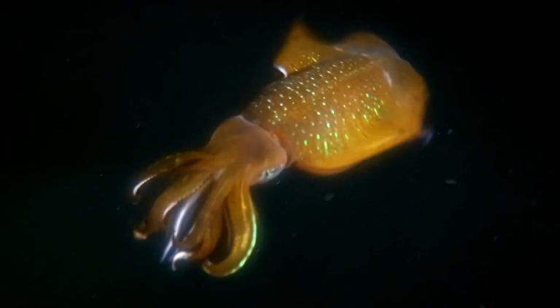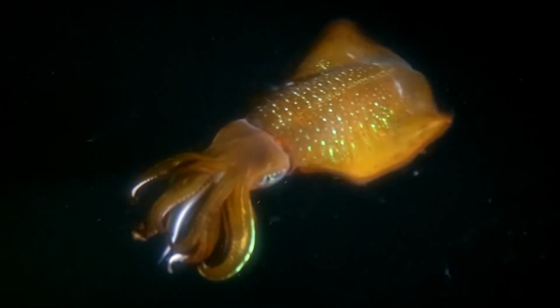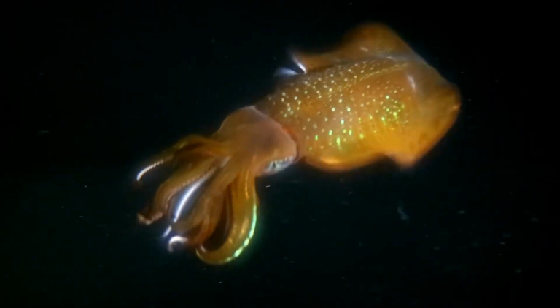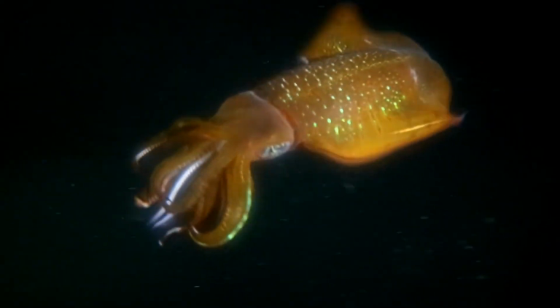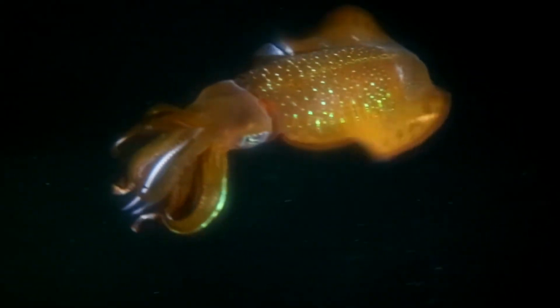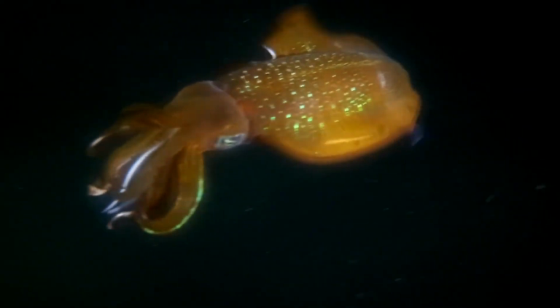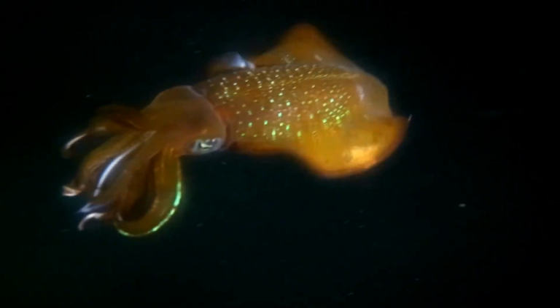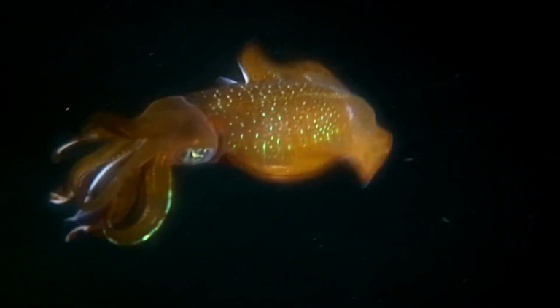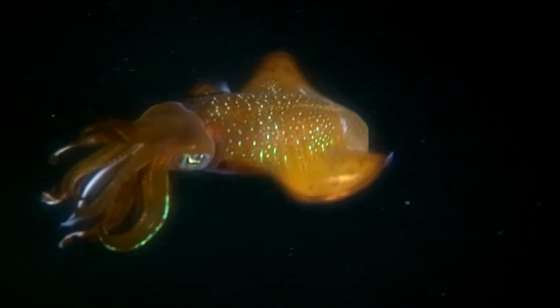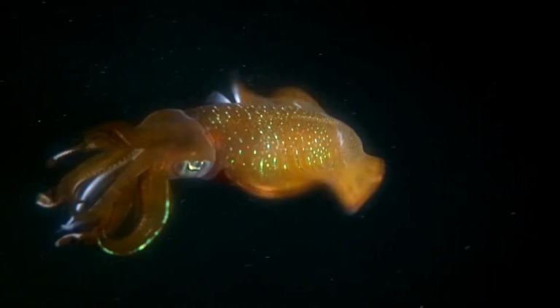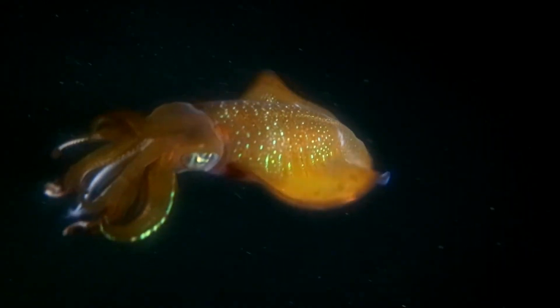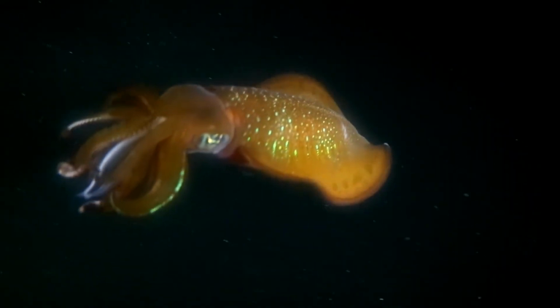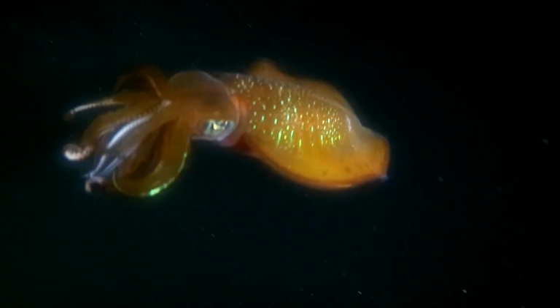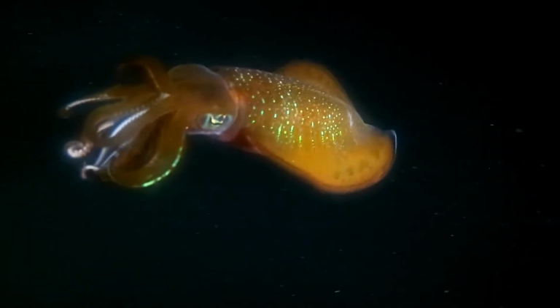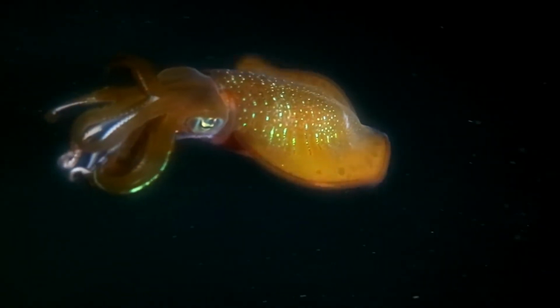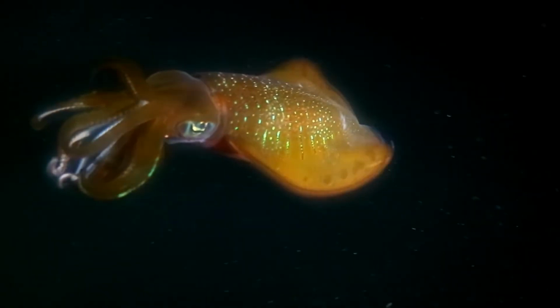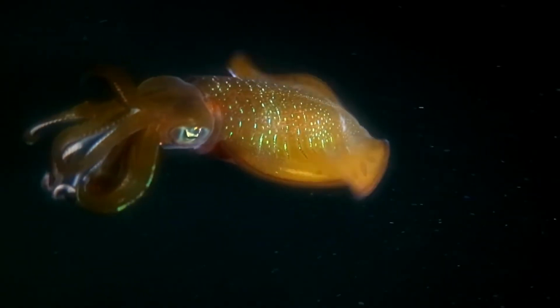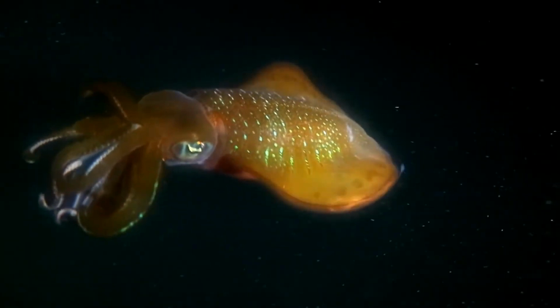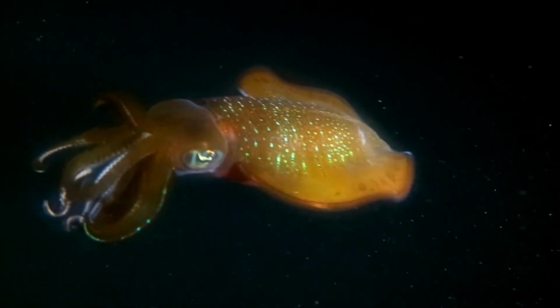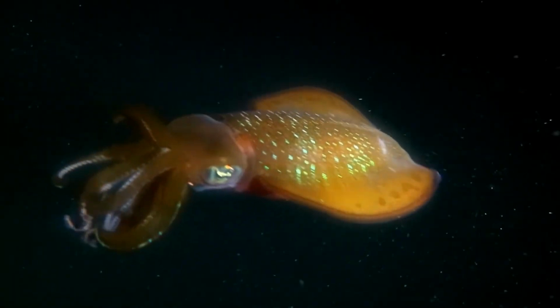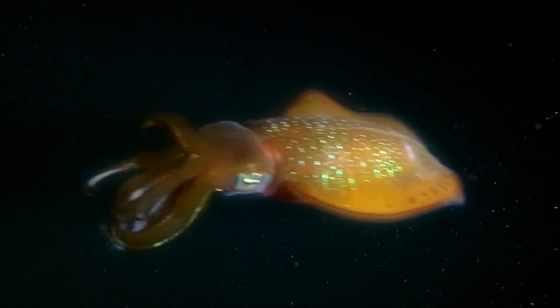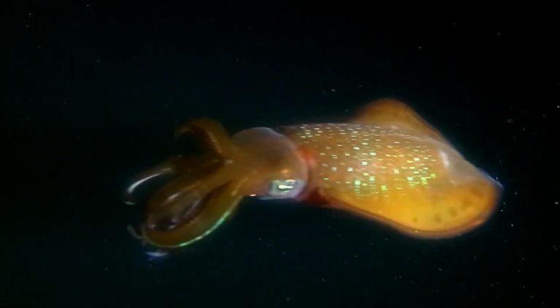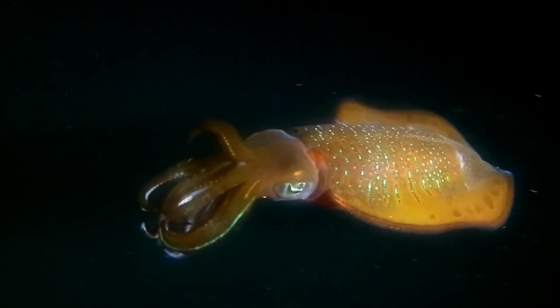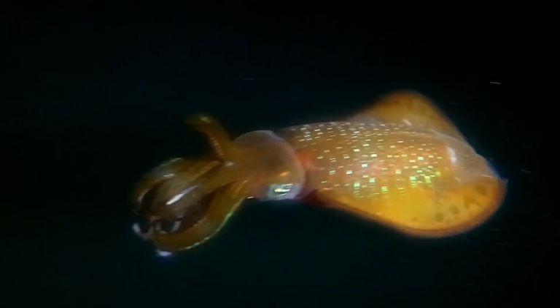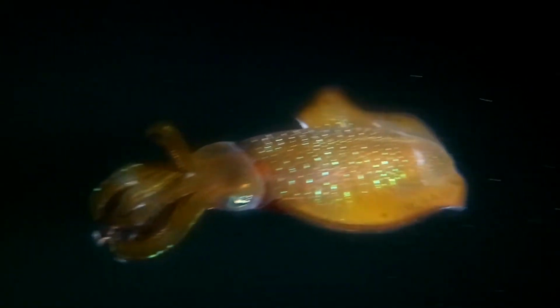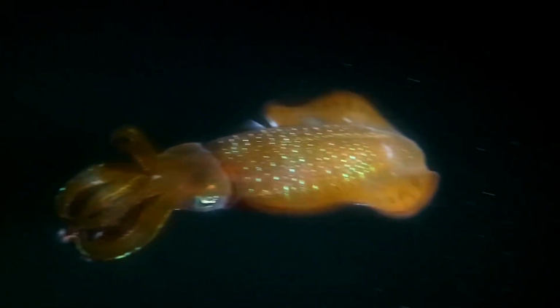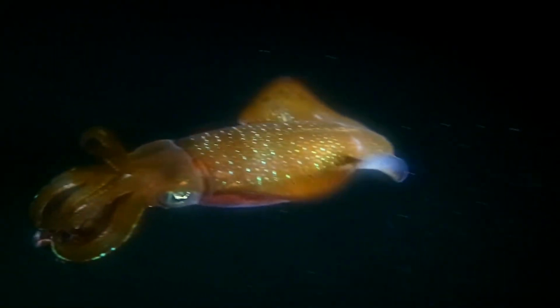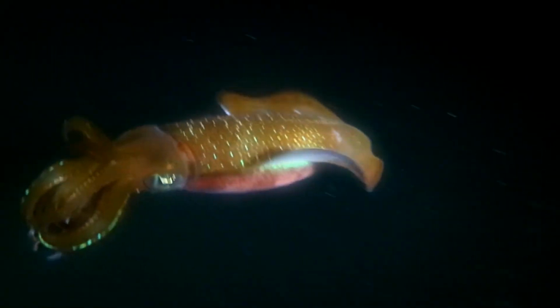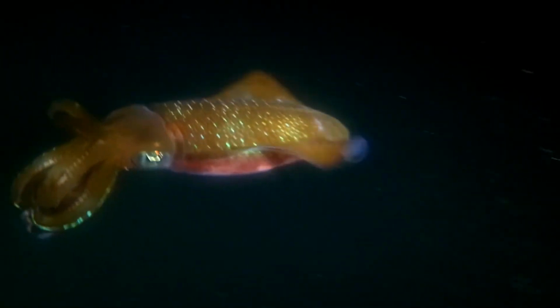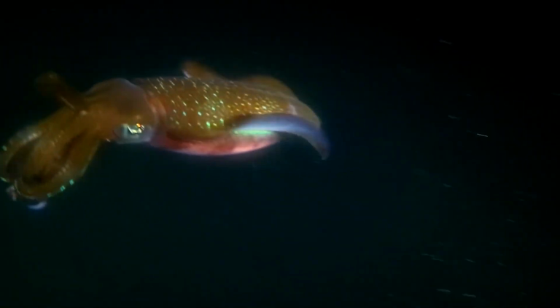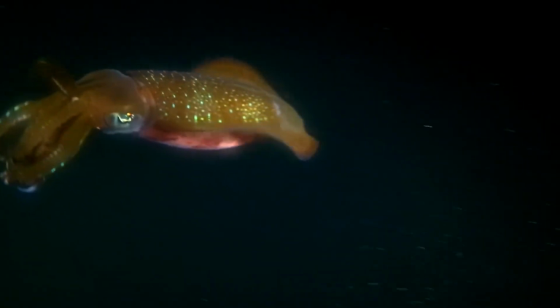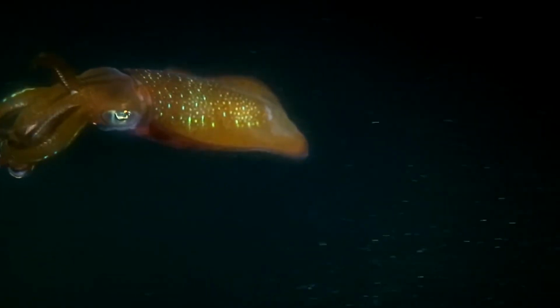Specific patterns and colors are used by the male and female during mating to attract one another.